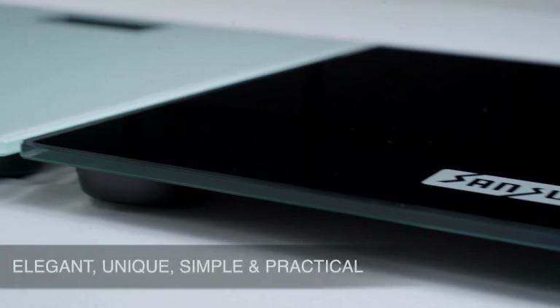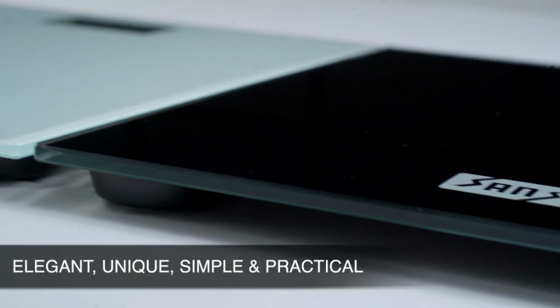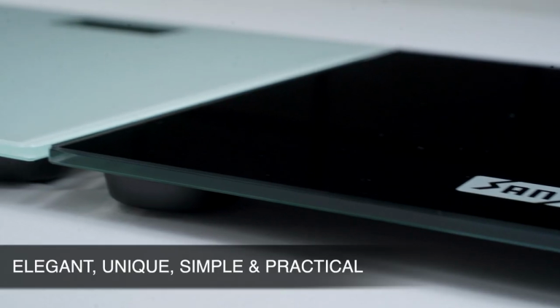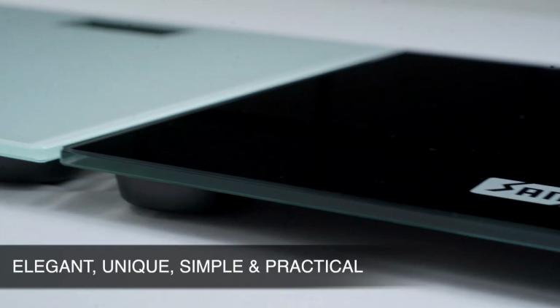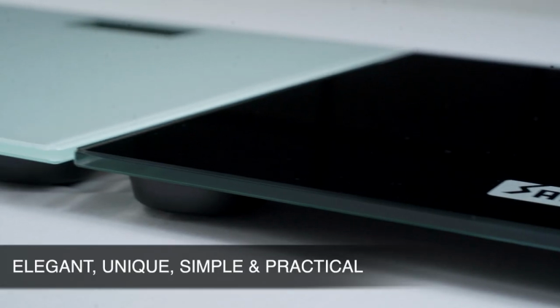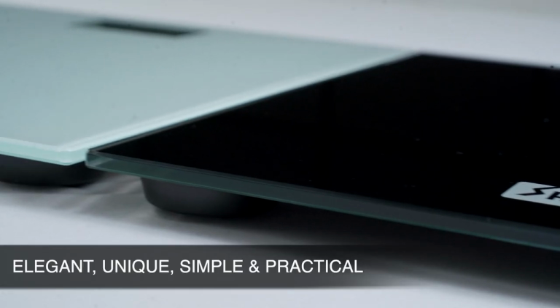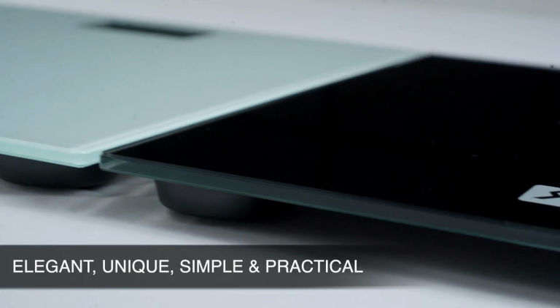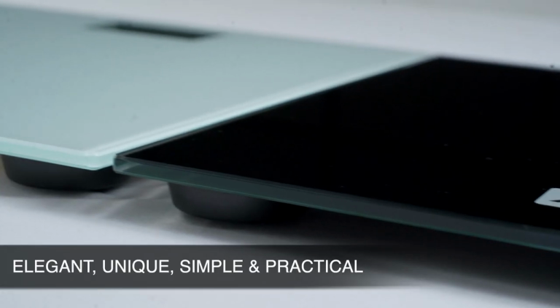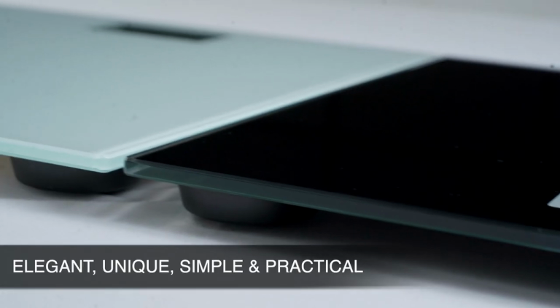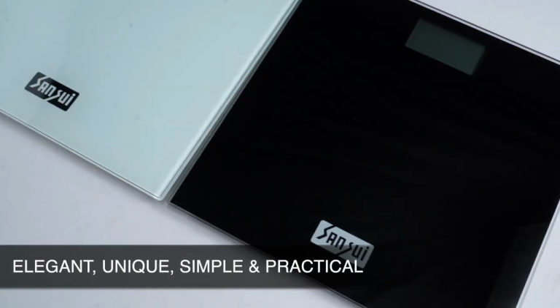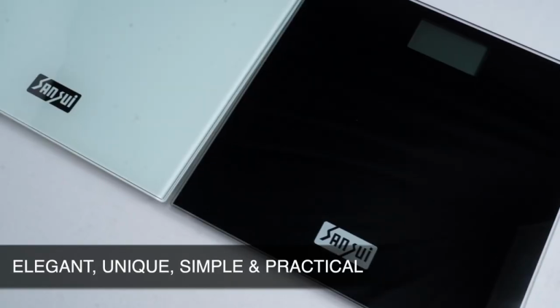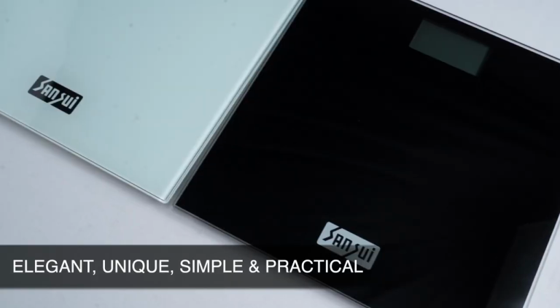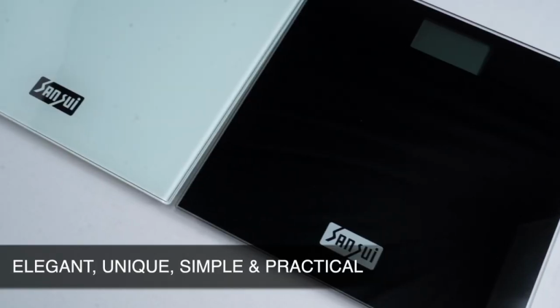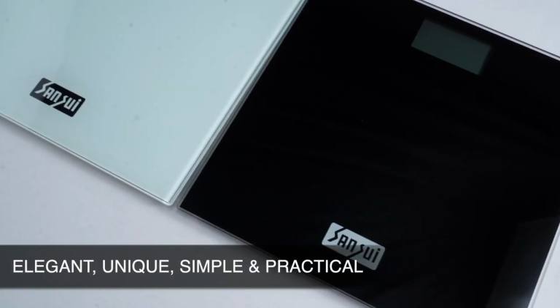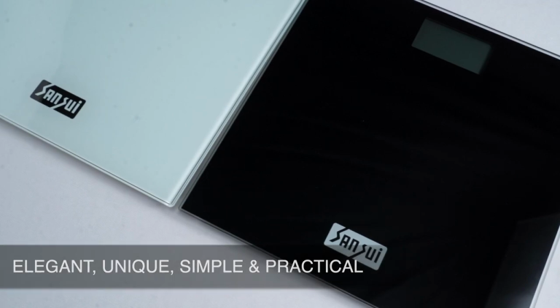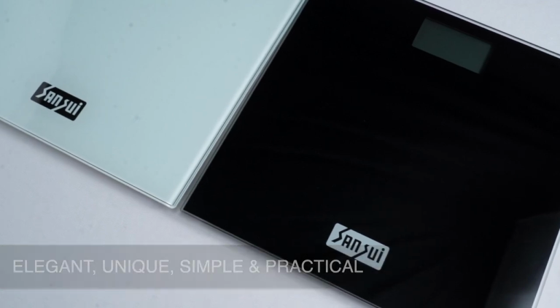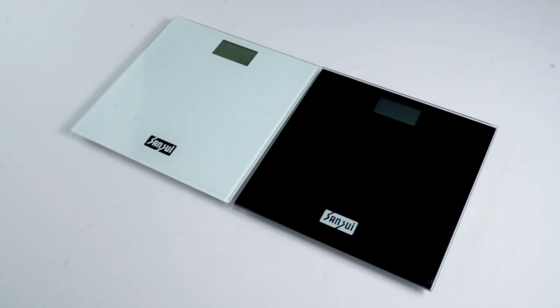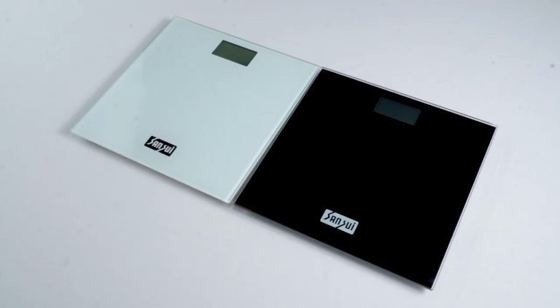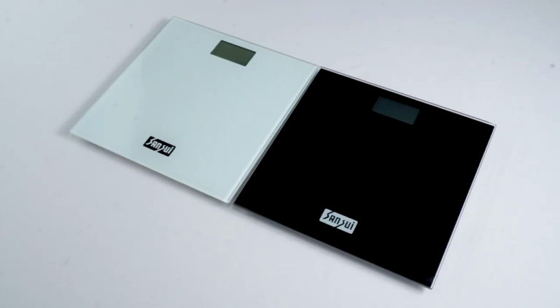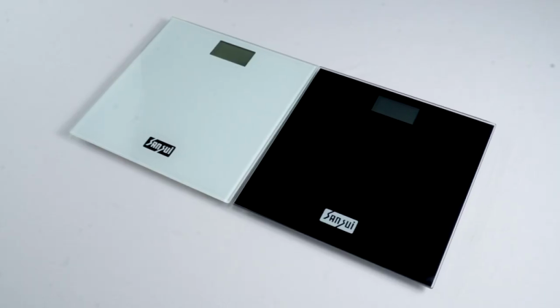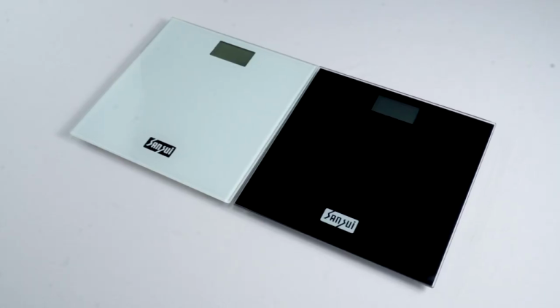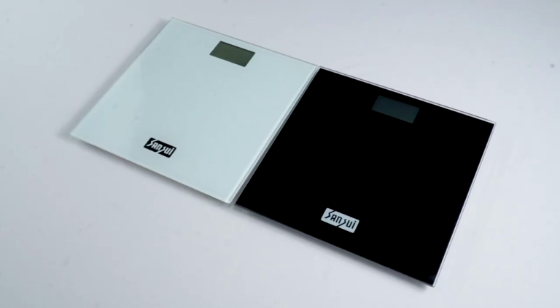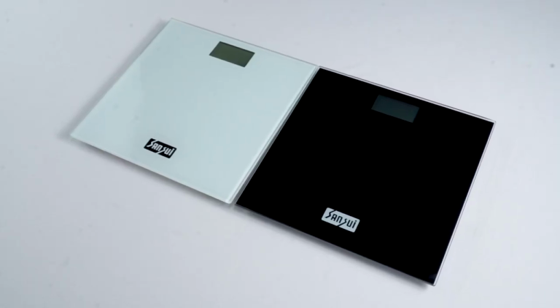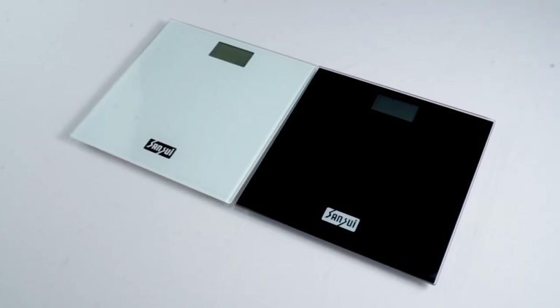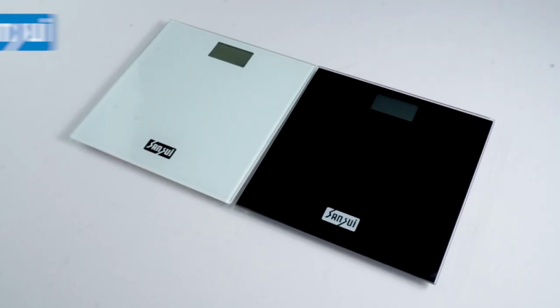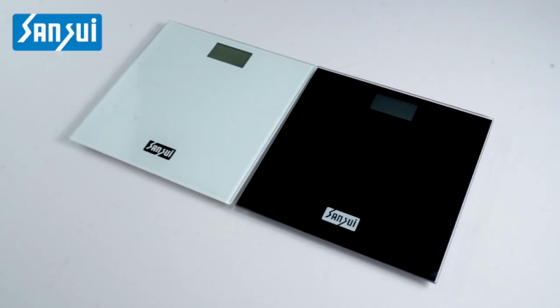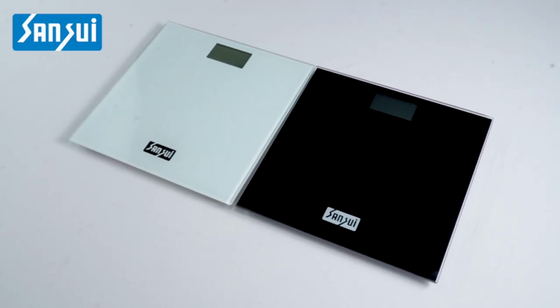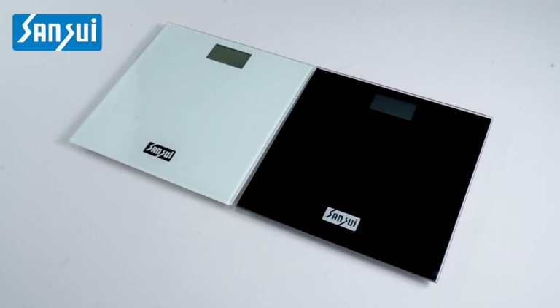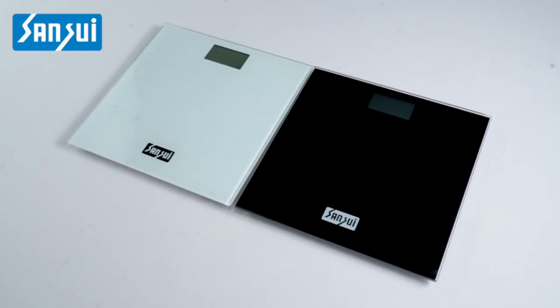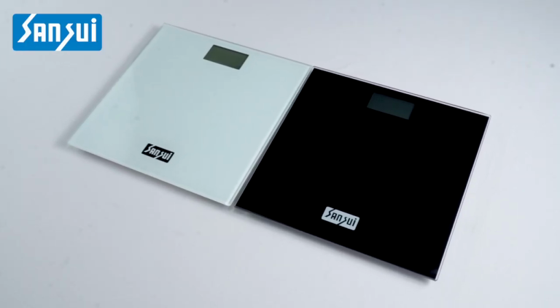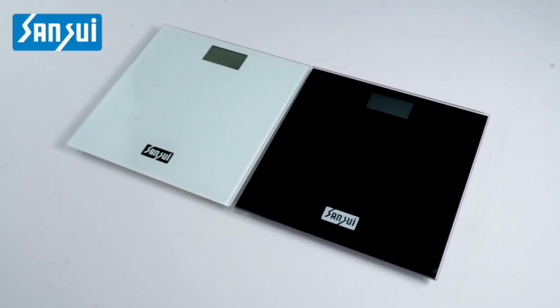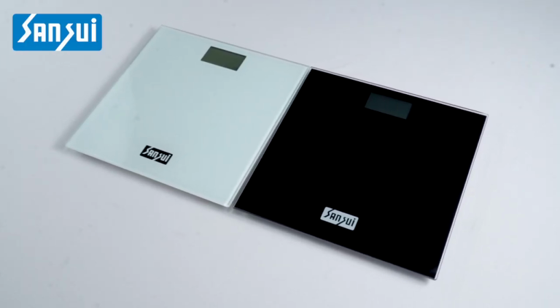Elegant, unique, simple and practical — the Sensui Personal Weighing Scale.